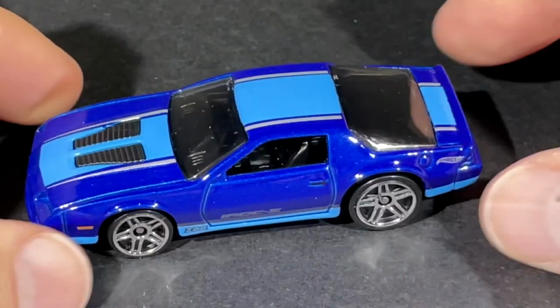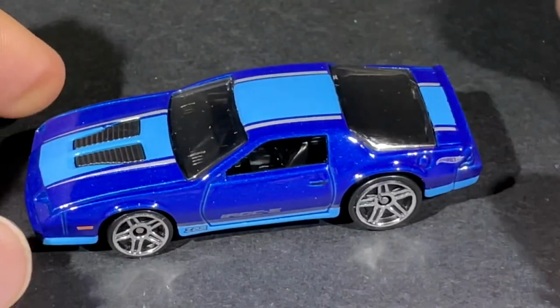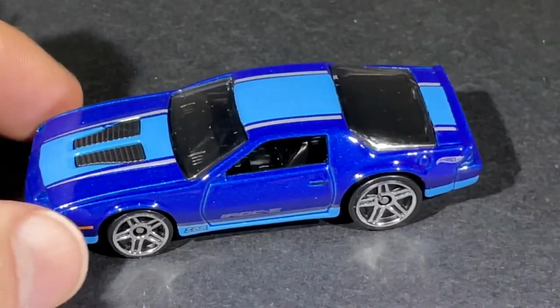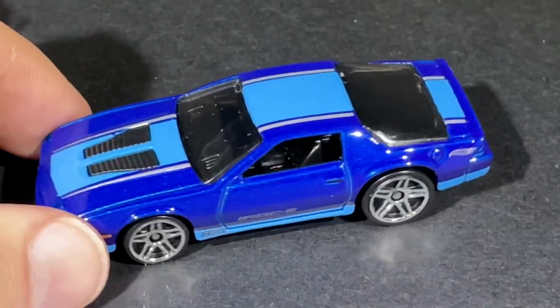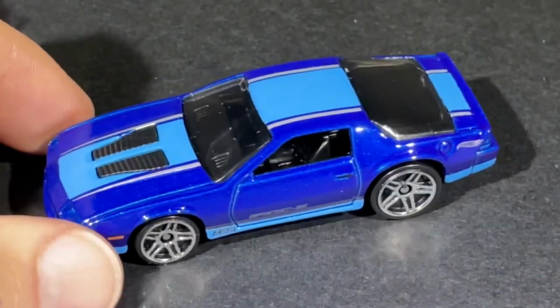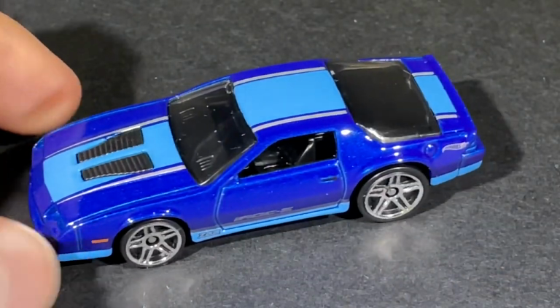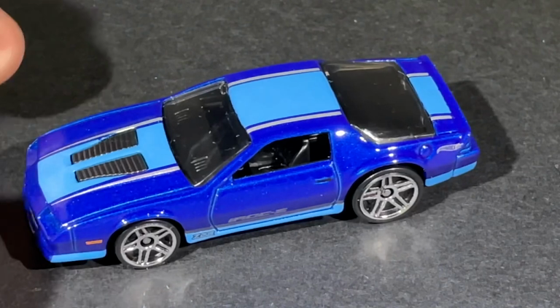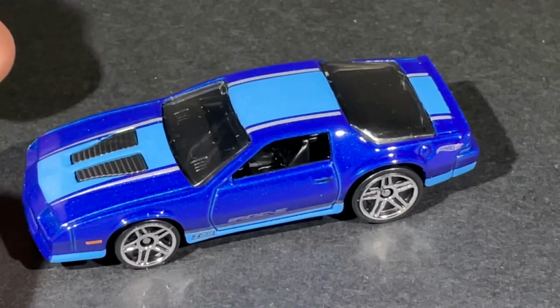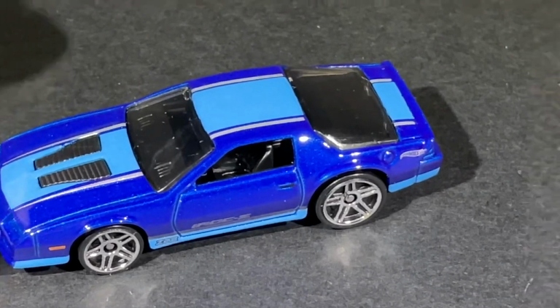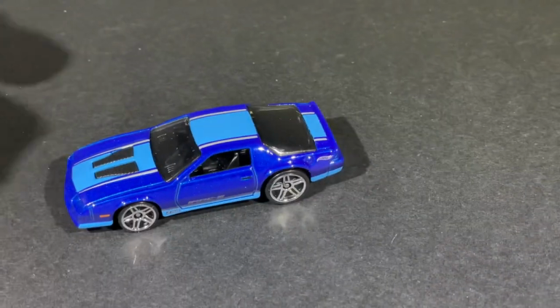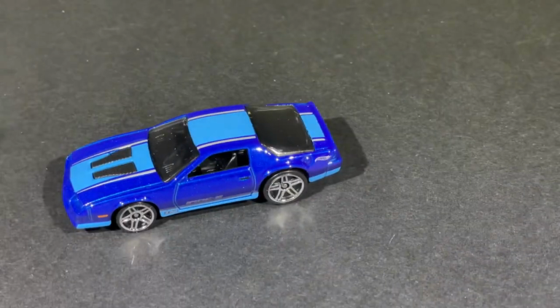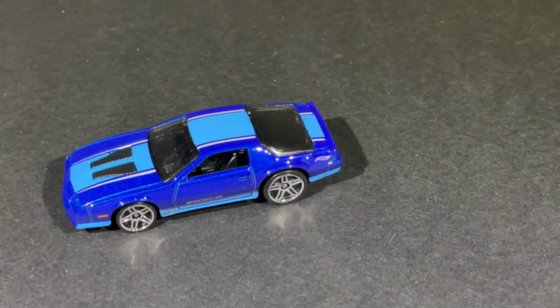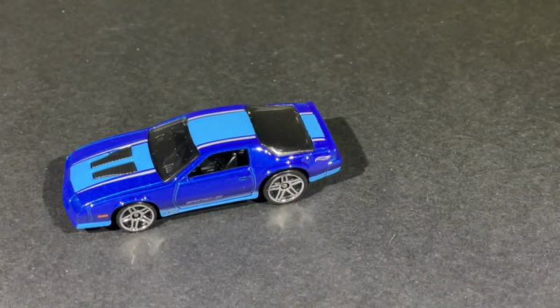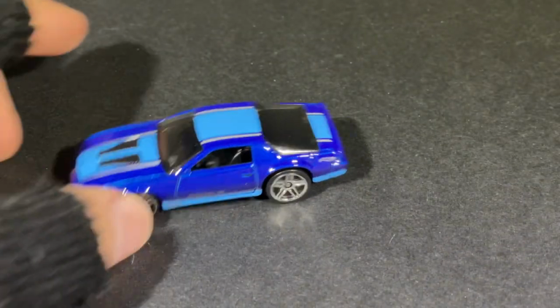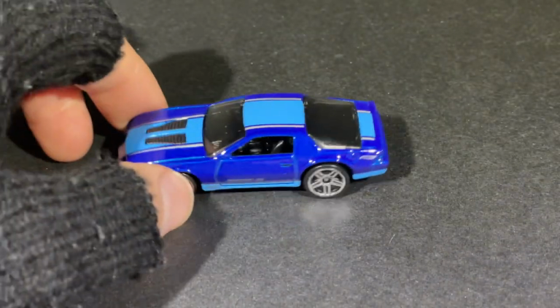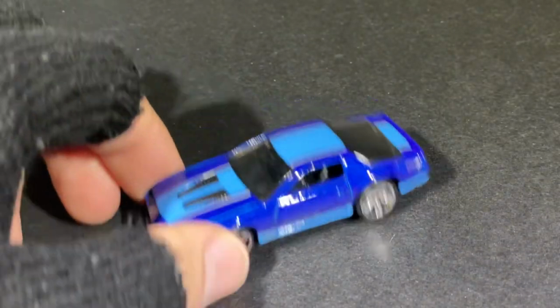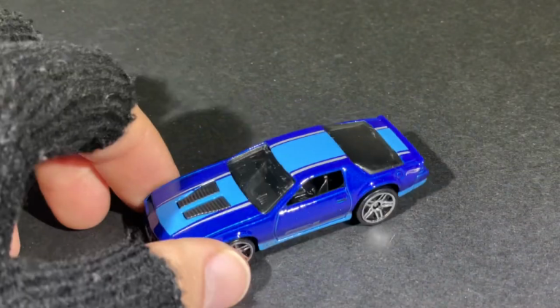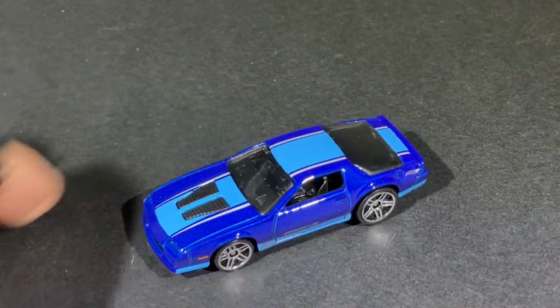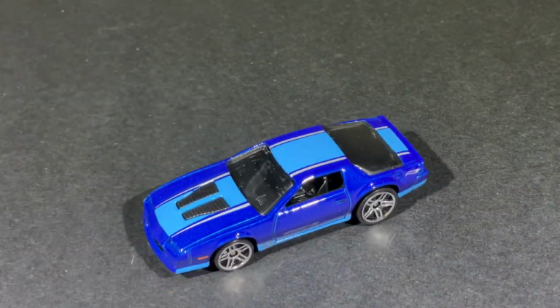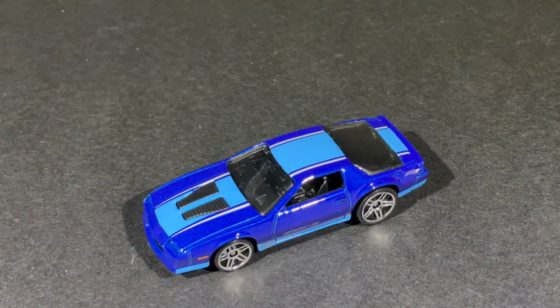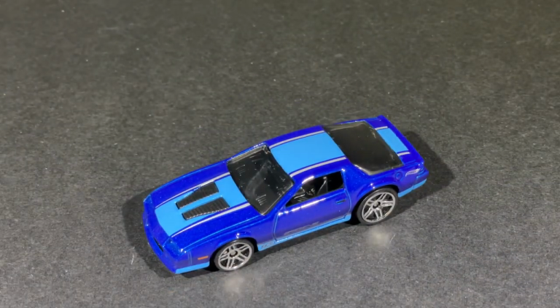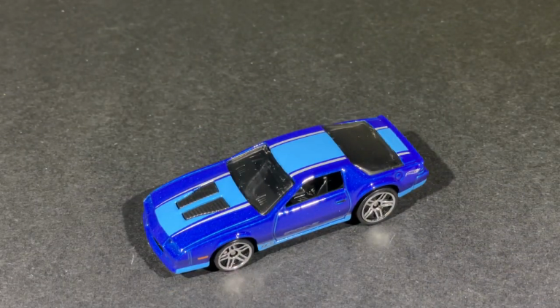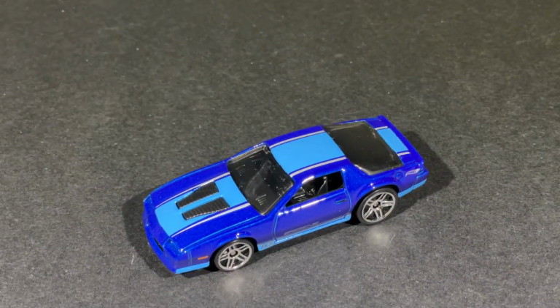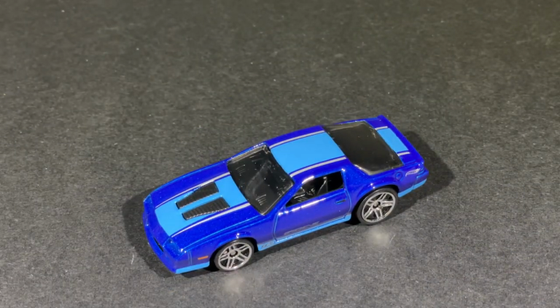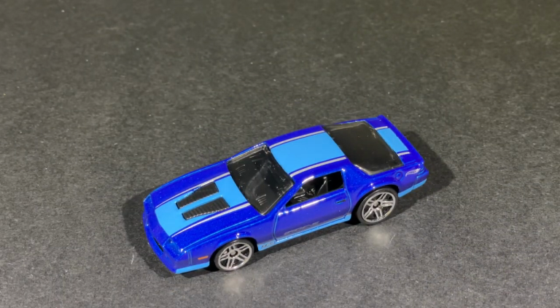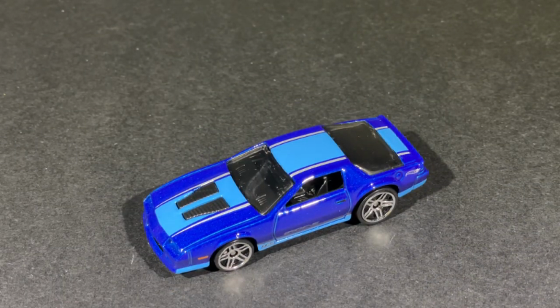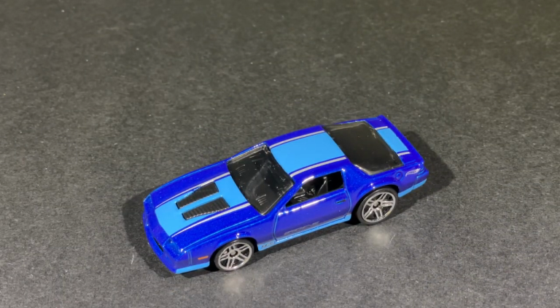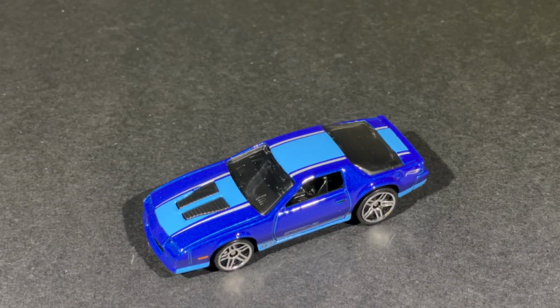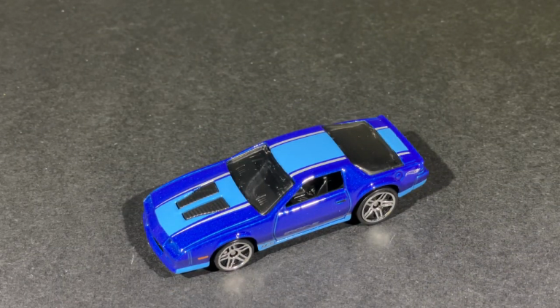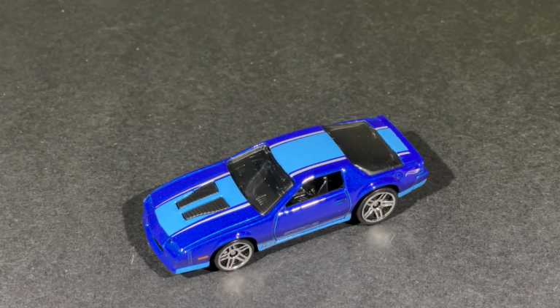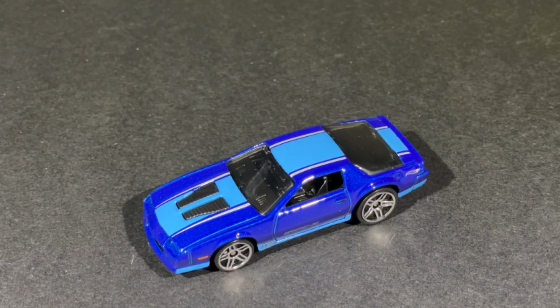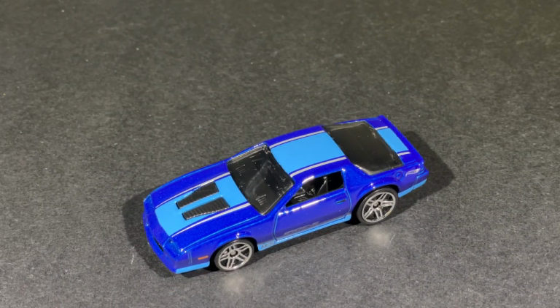Very, very nice — I'm loving it. A really nice Hot Wheels right there. Let's see how it looks next to the Mustang.